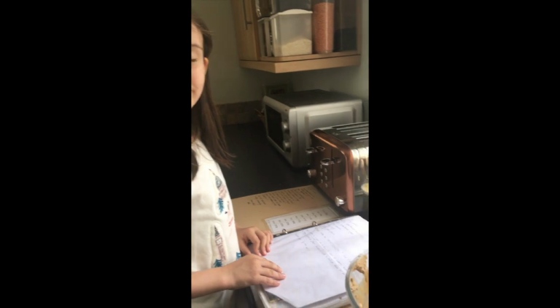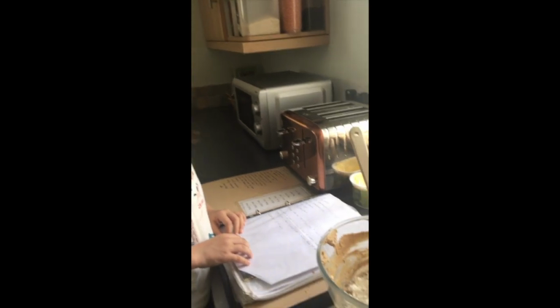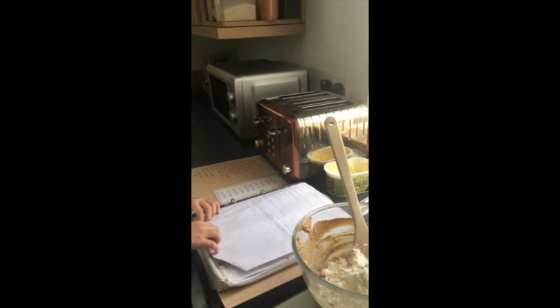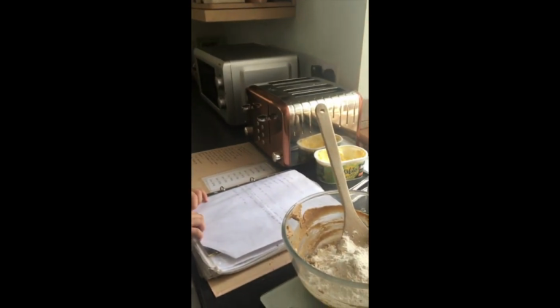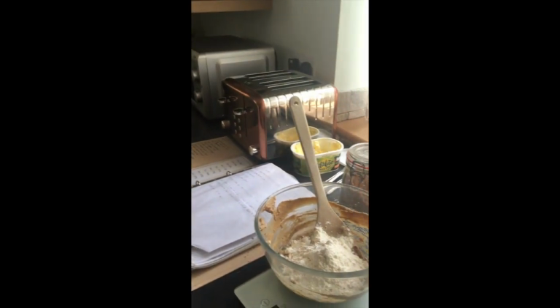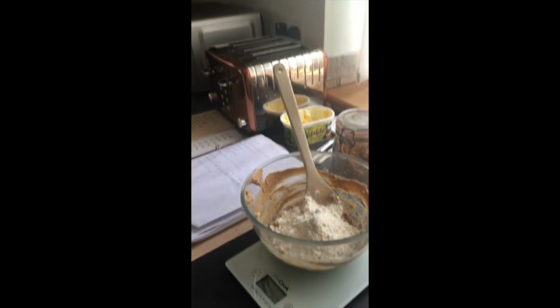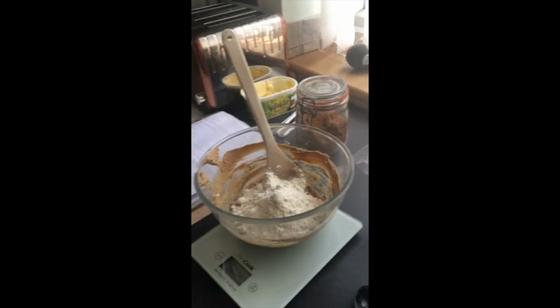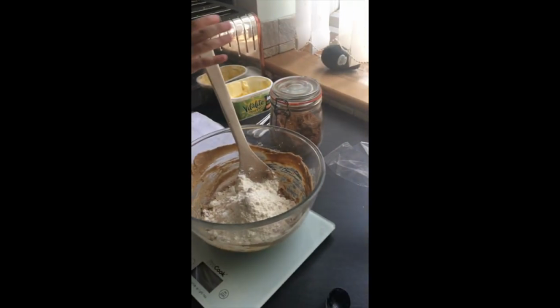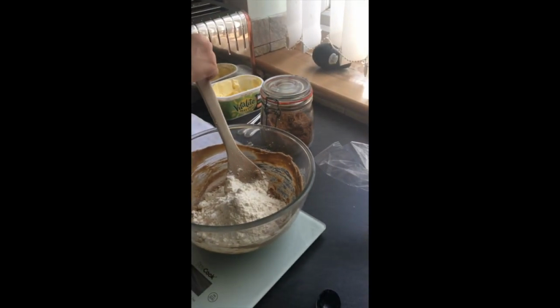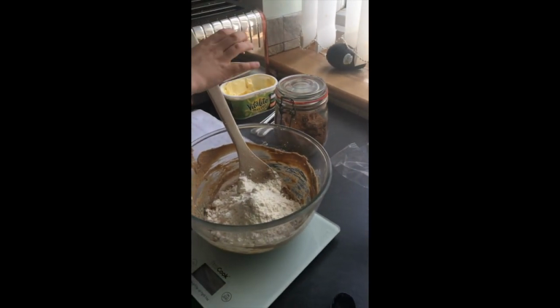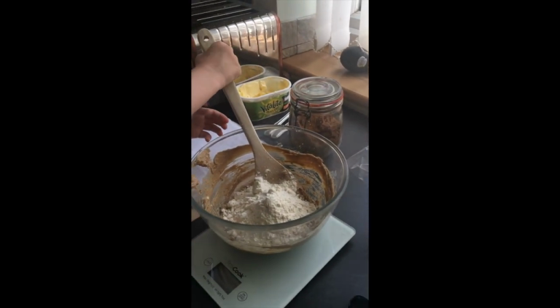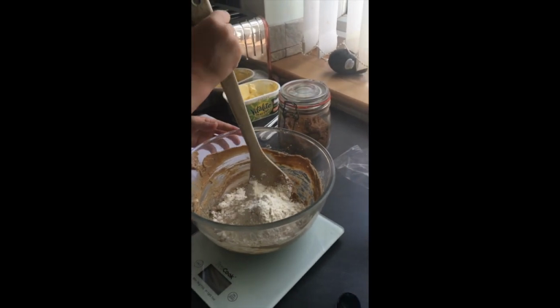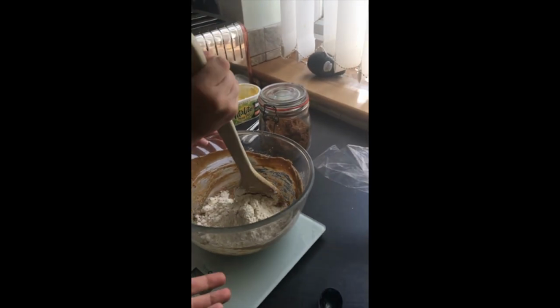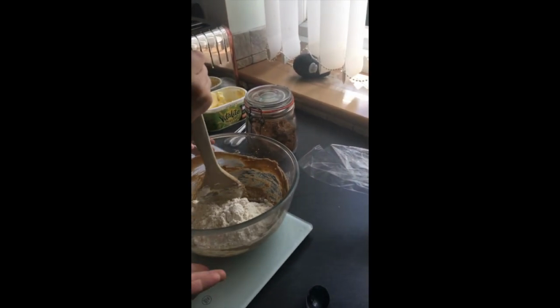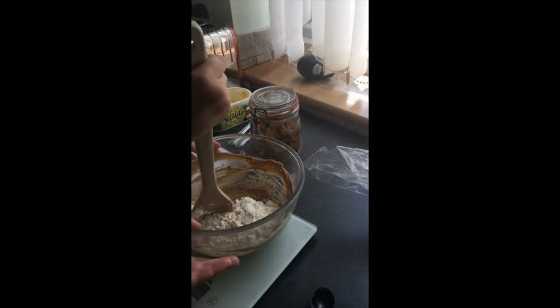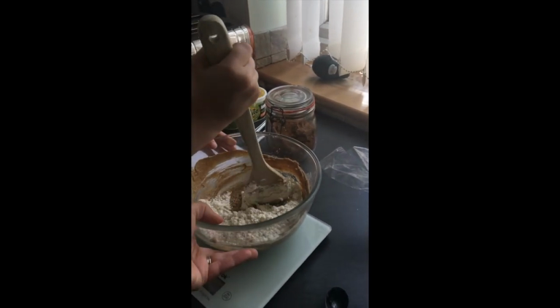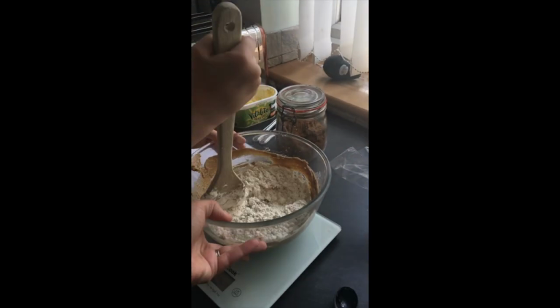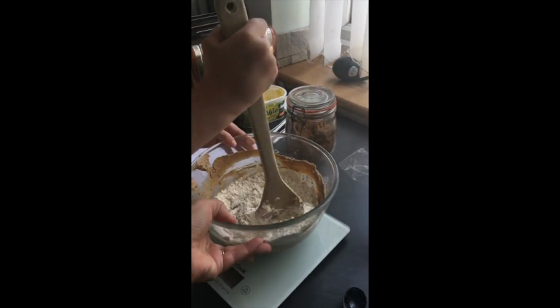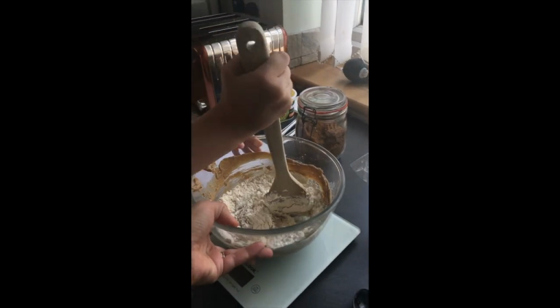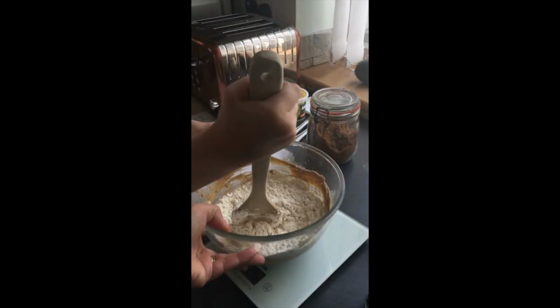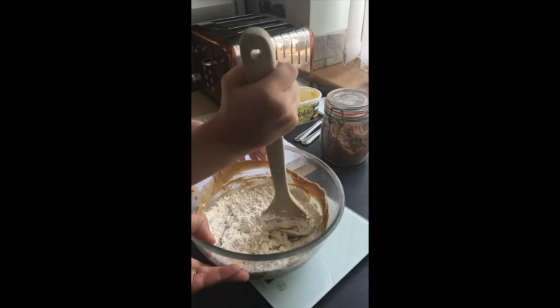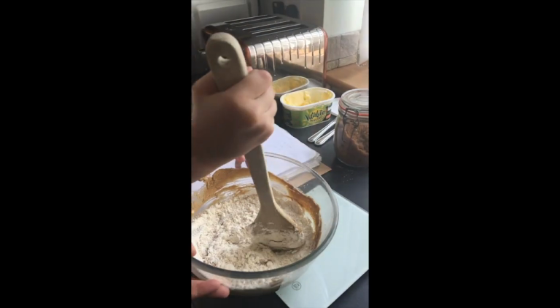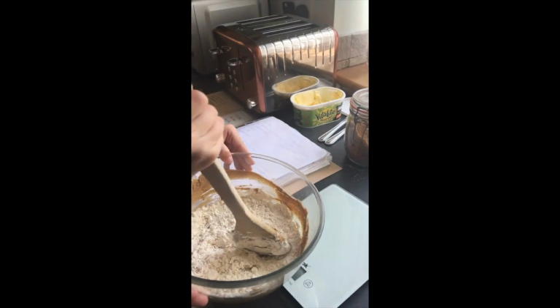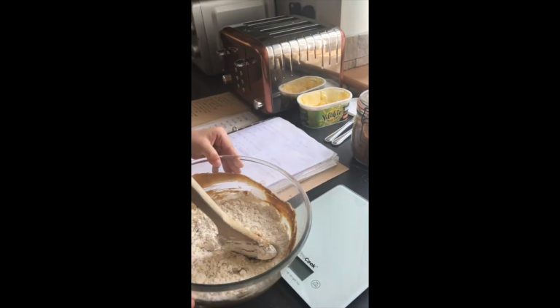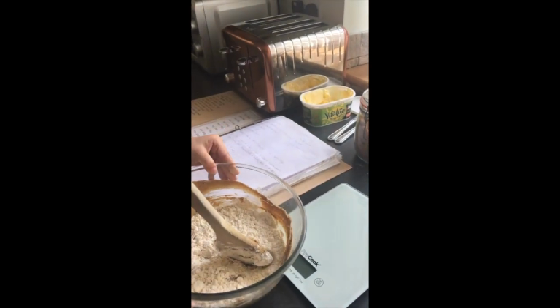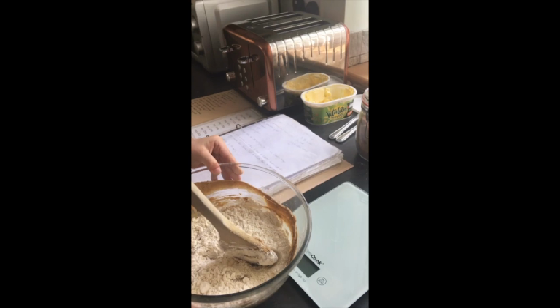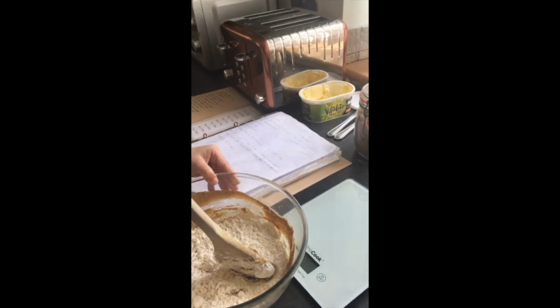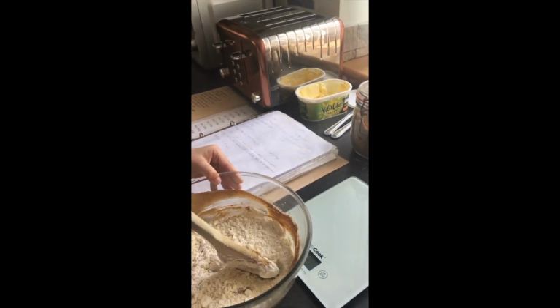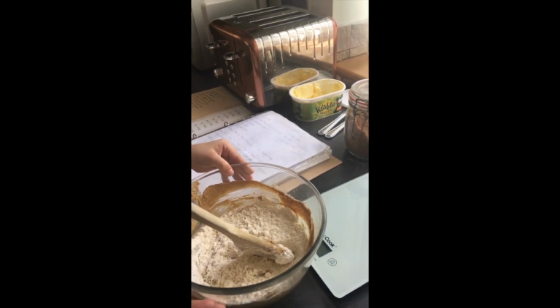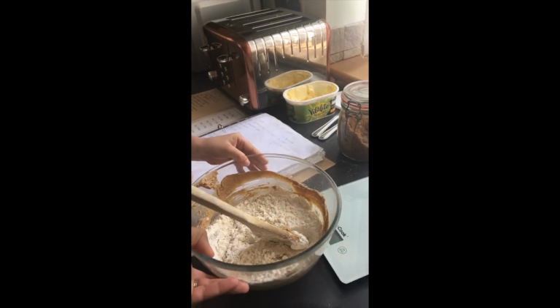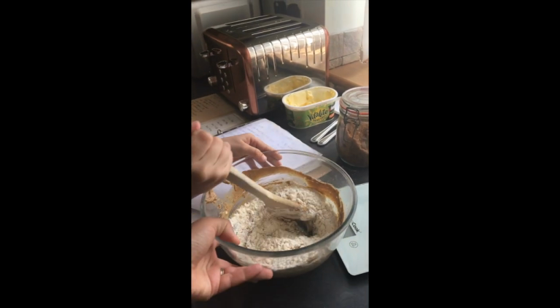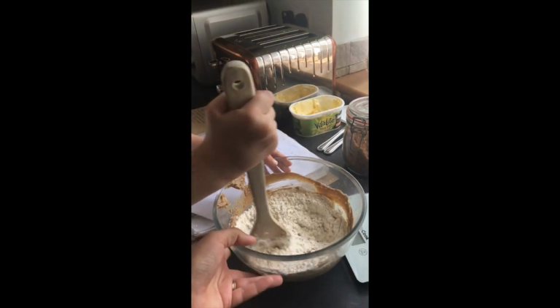You start stirring it for me. Now we're going to start stirring. Shall we take it off the scales? Yes. Scales.